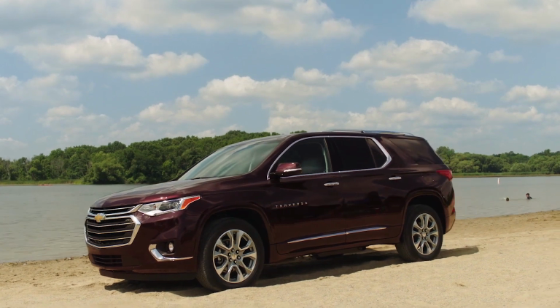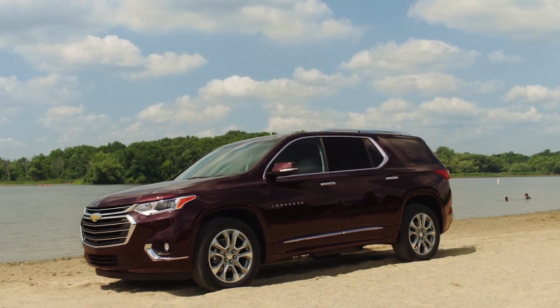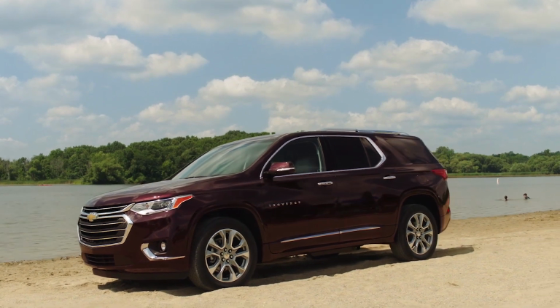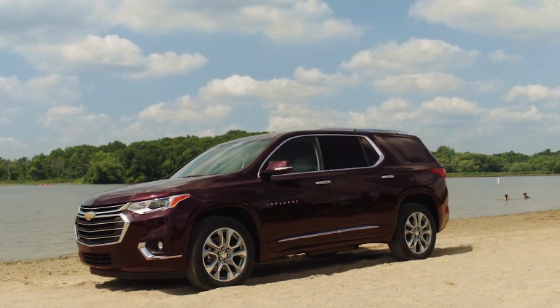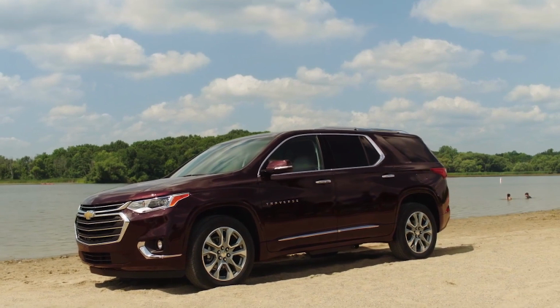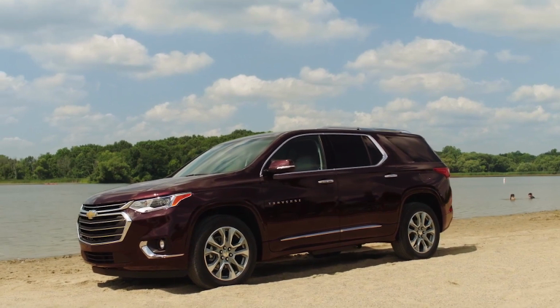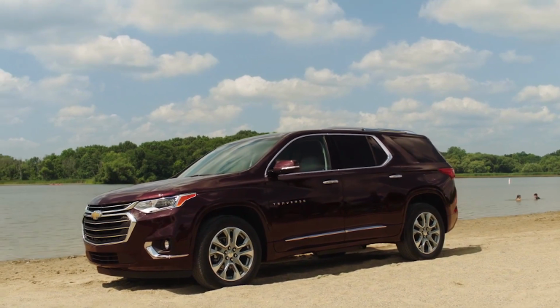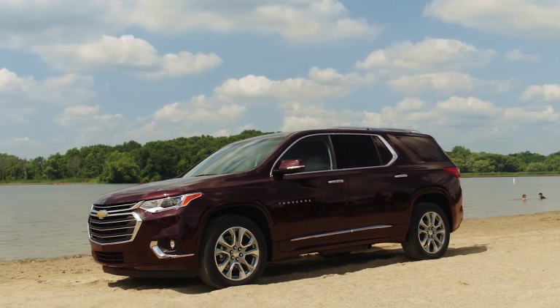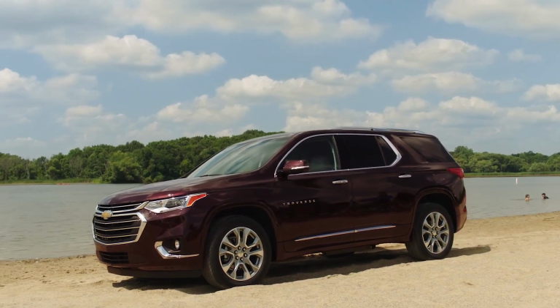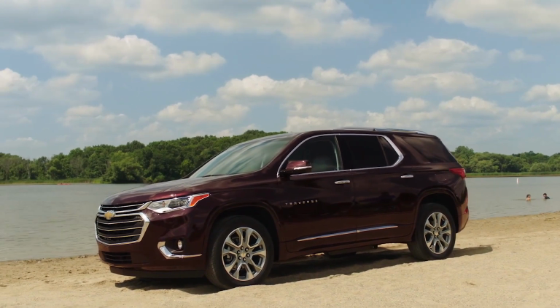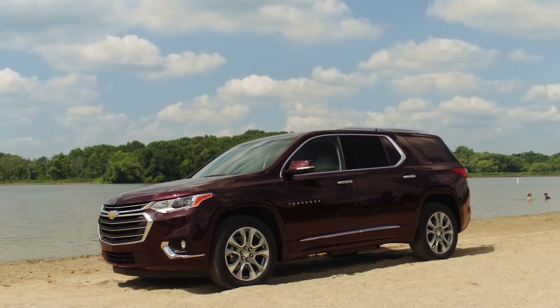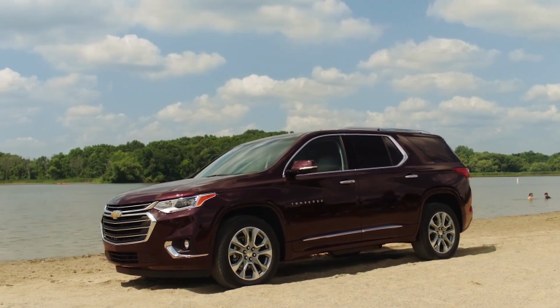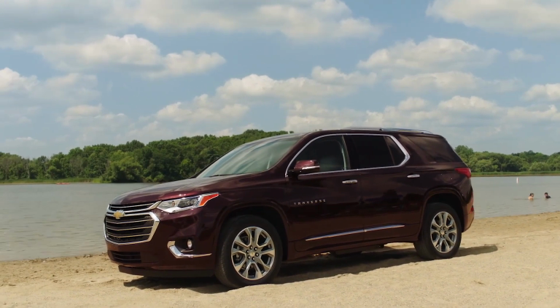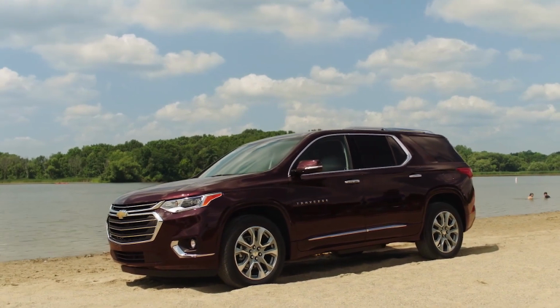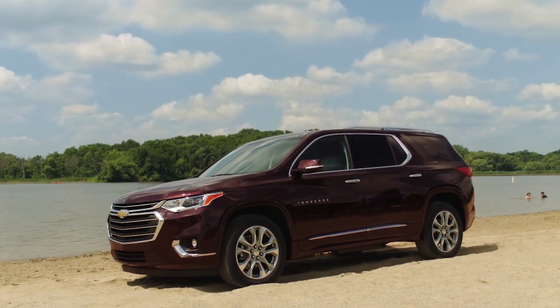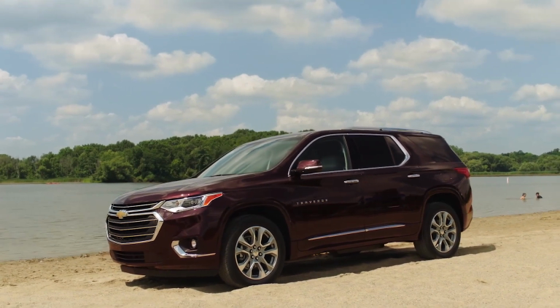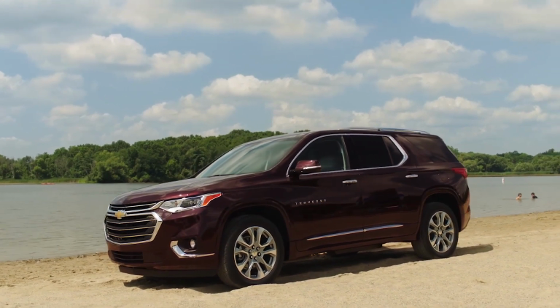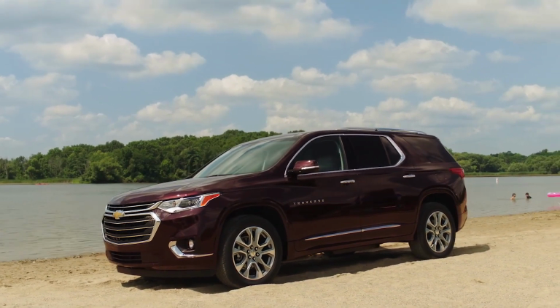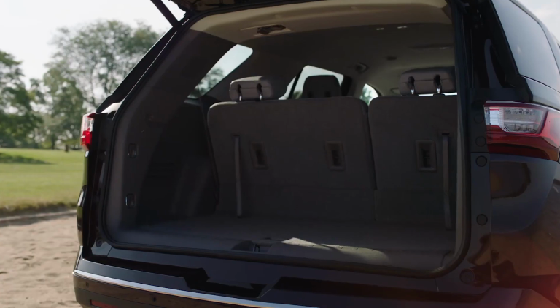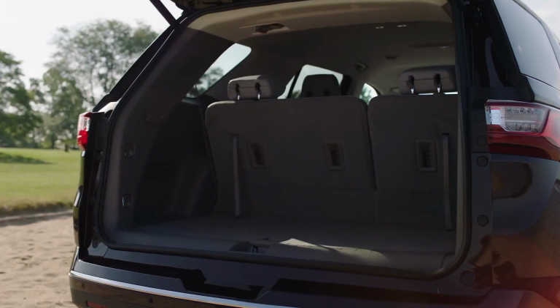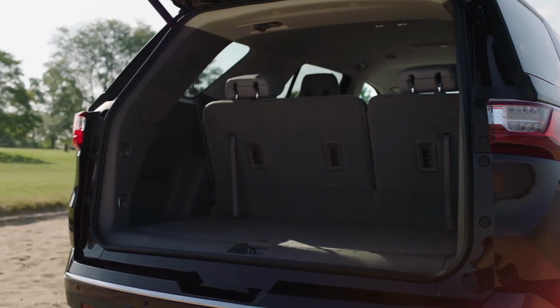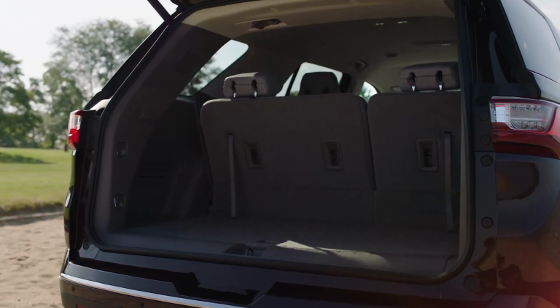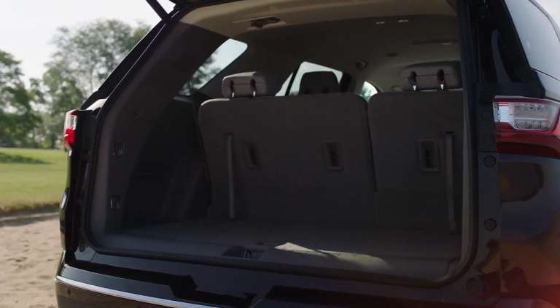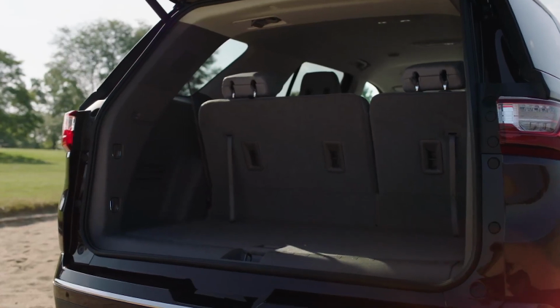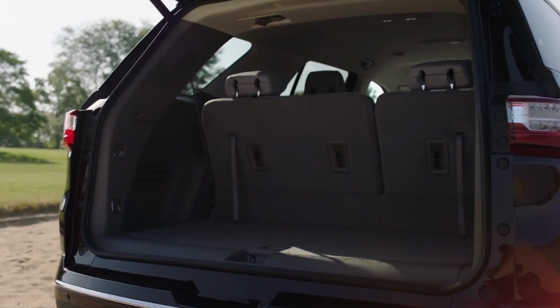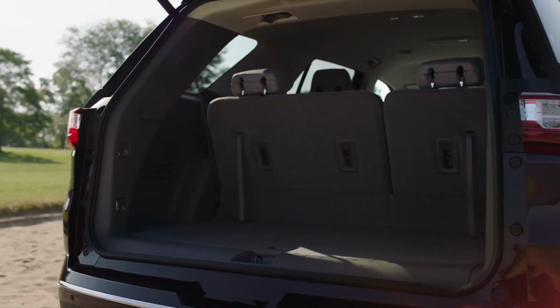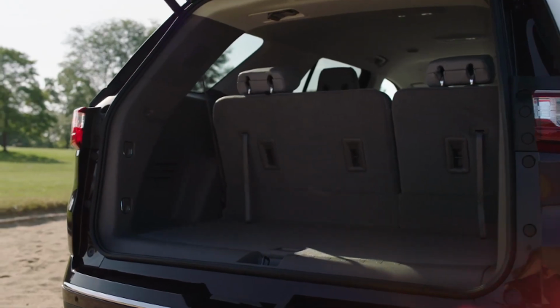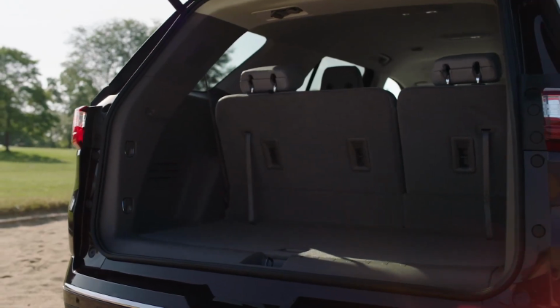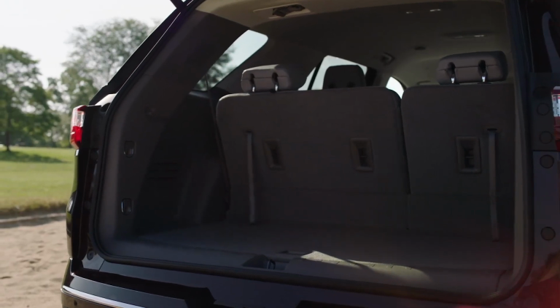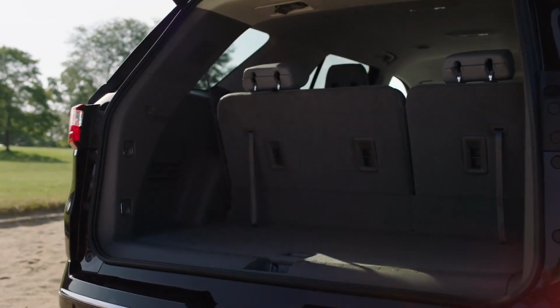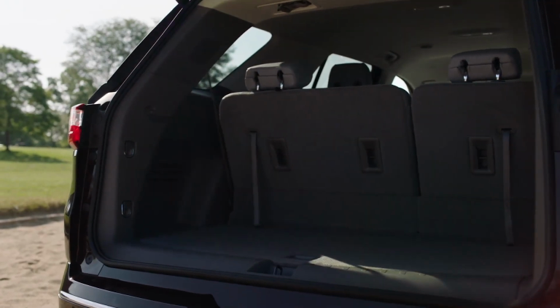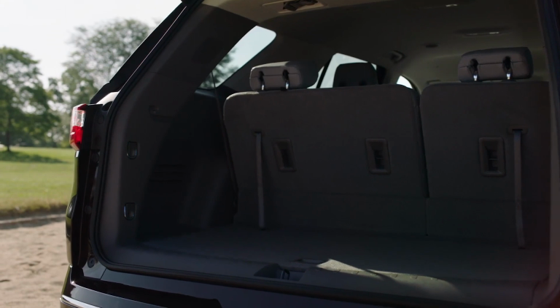As GMC made the Acadia smaller, the Traverse is now the larger offering for those that put a premium on space.